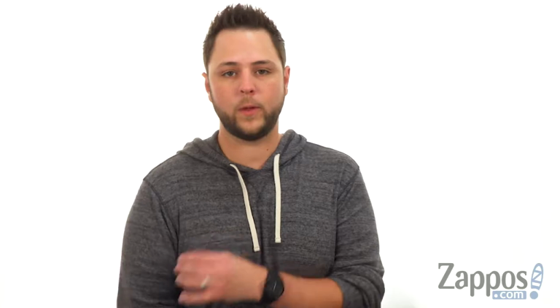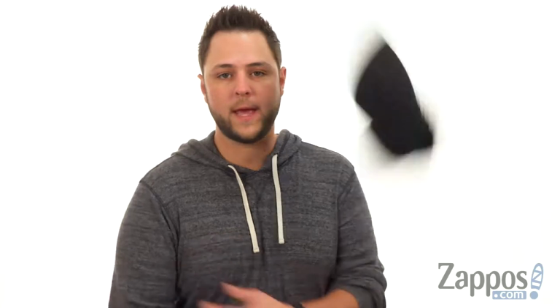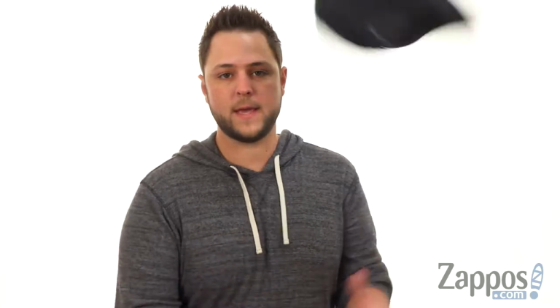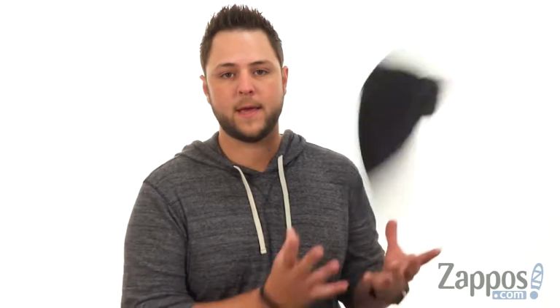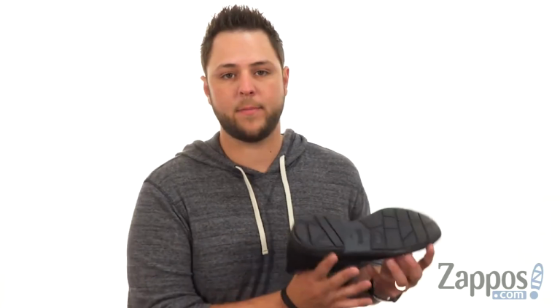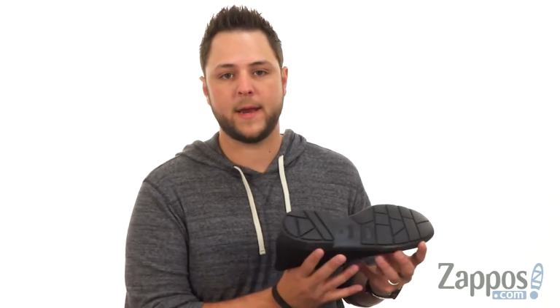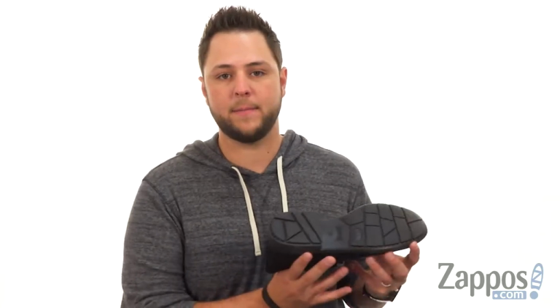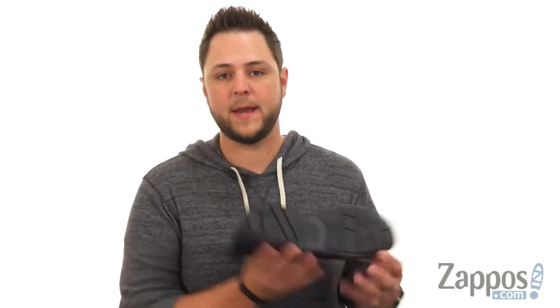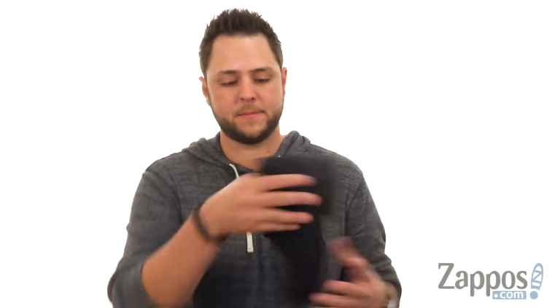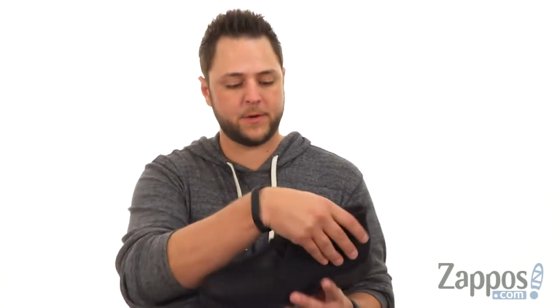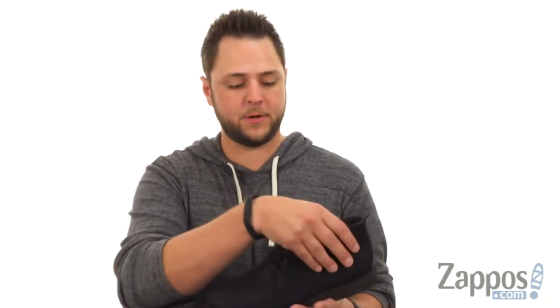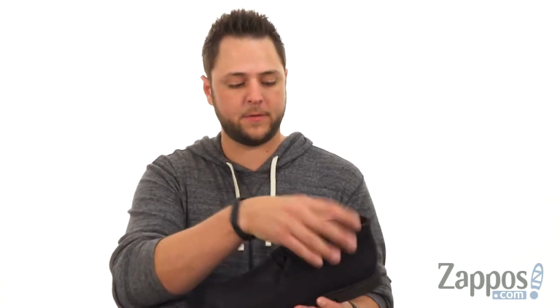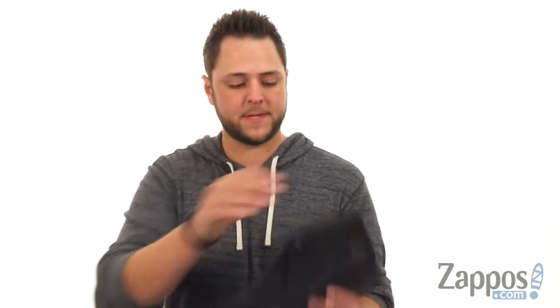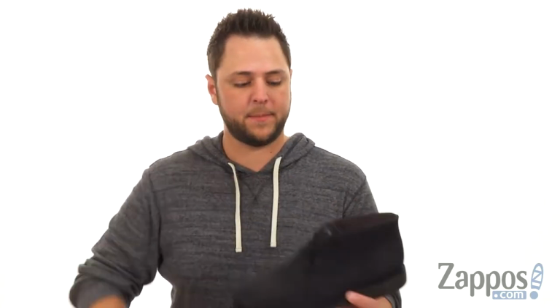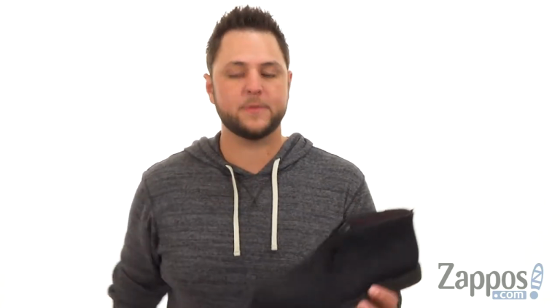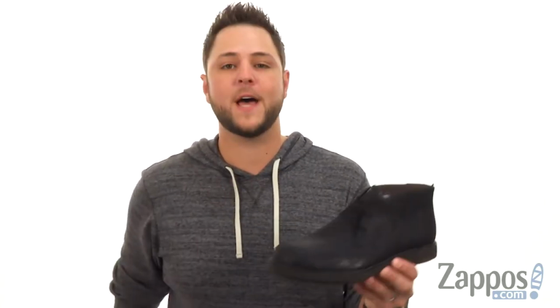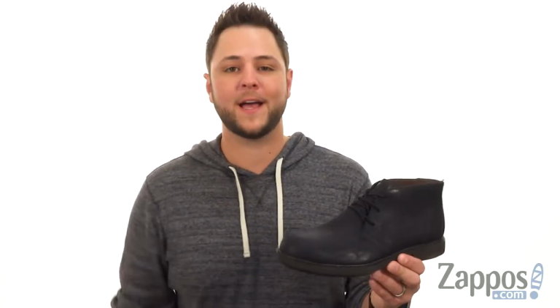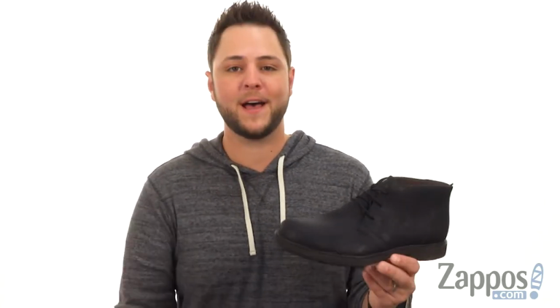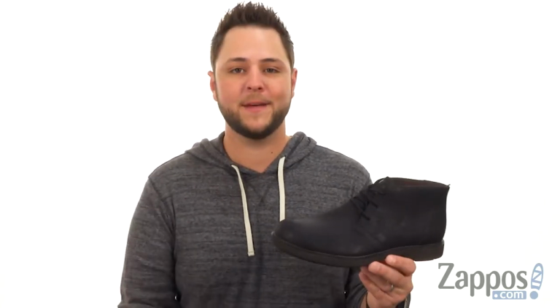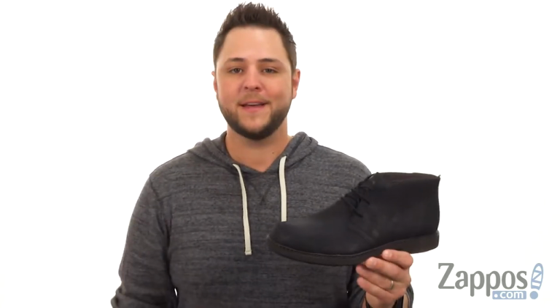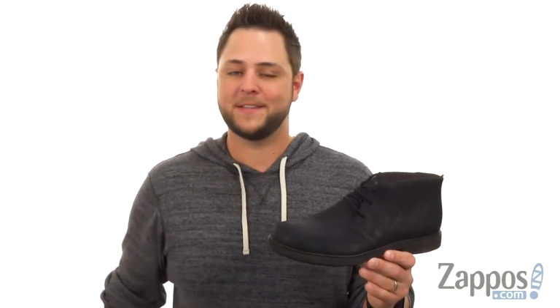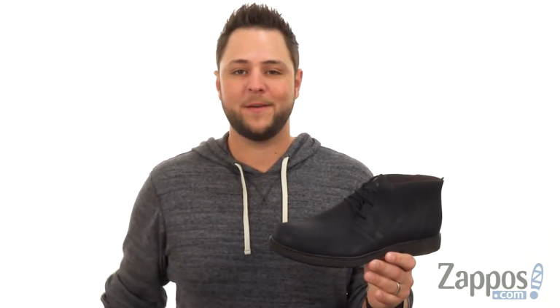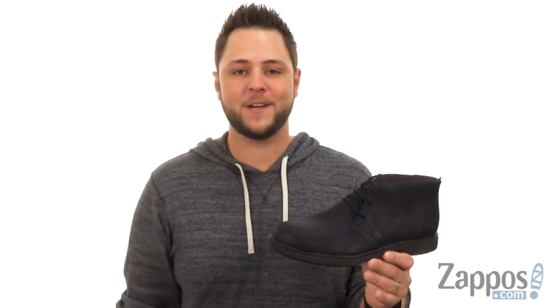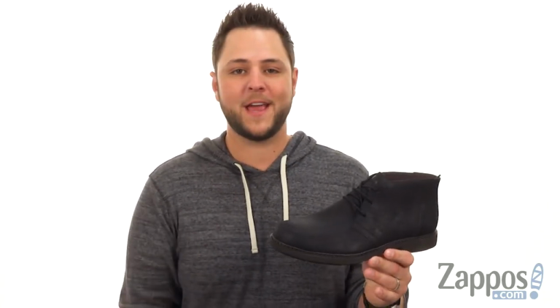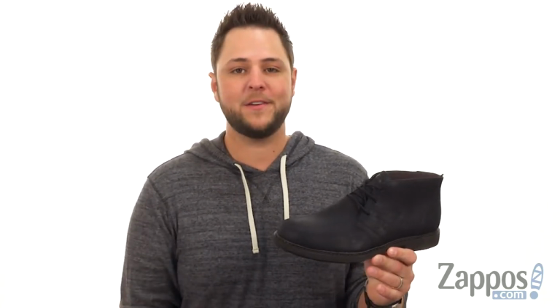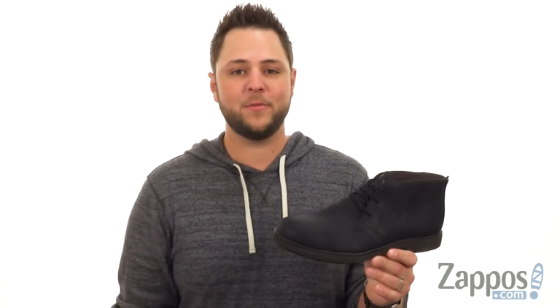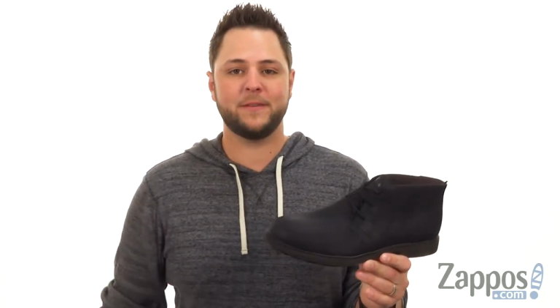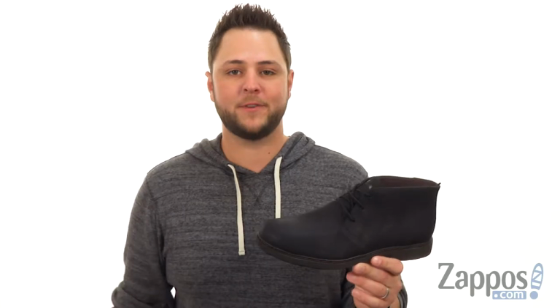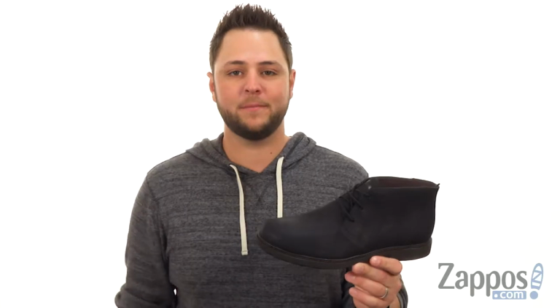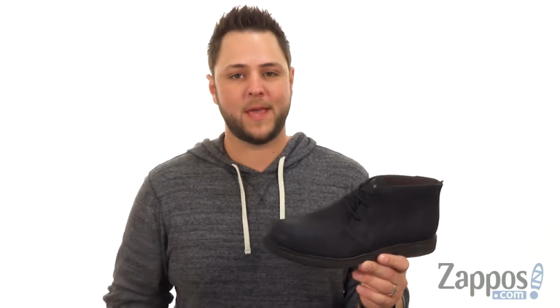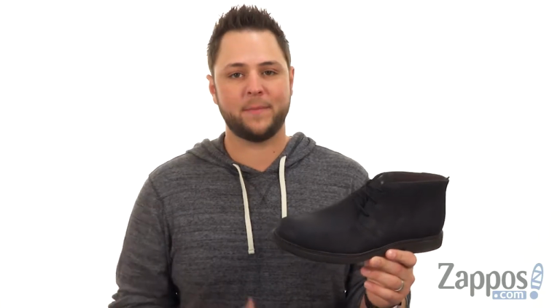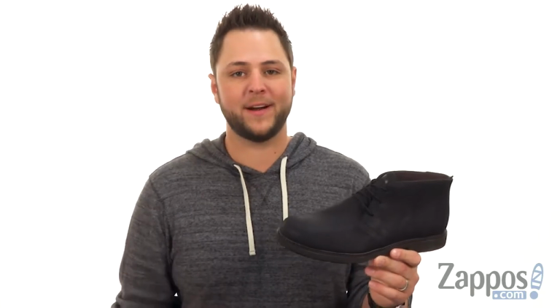Hey everybody, my name is Richard from zappos.com, and today we're checking out Newman from Camper.